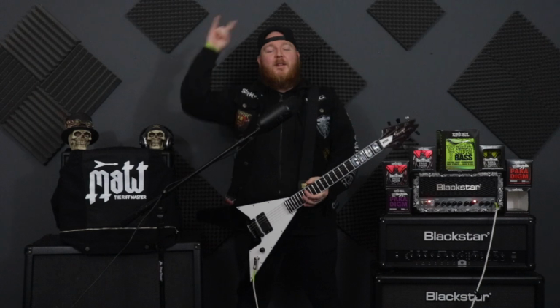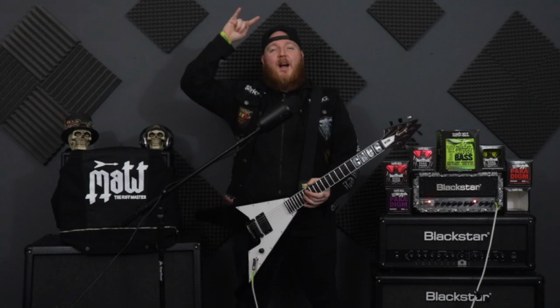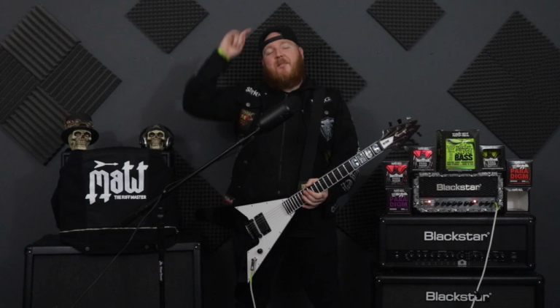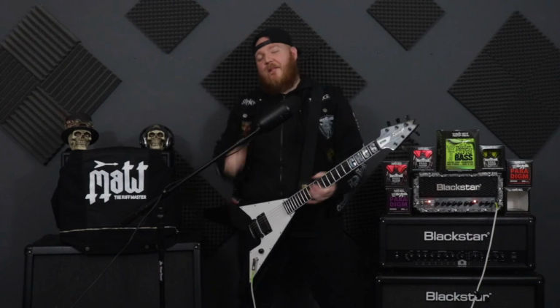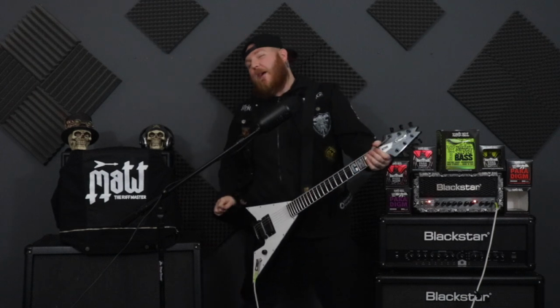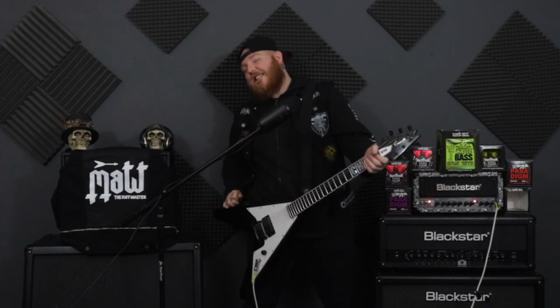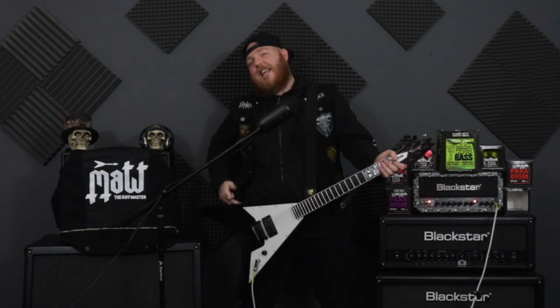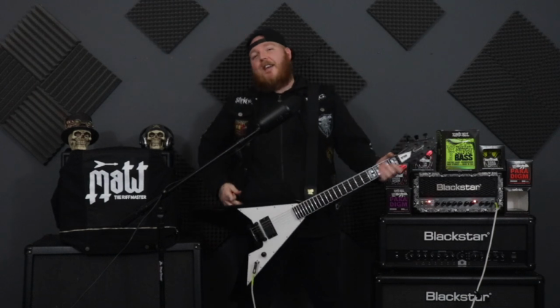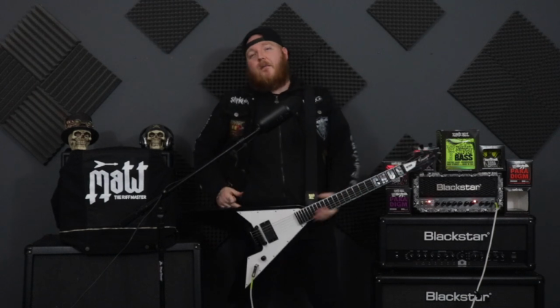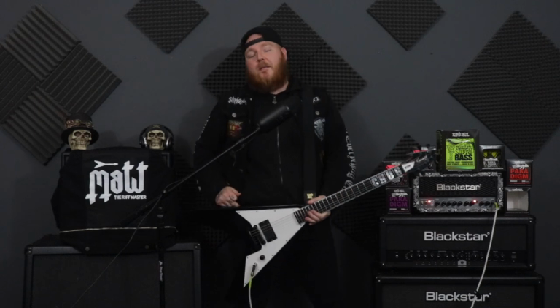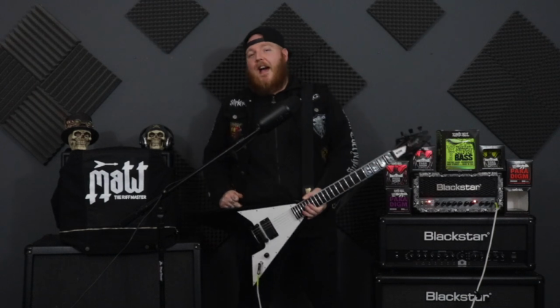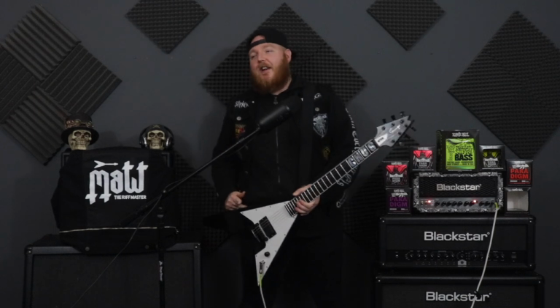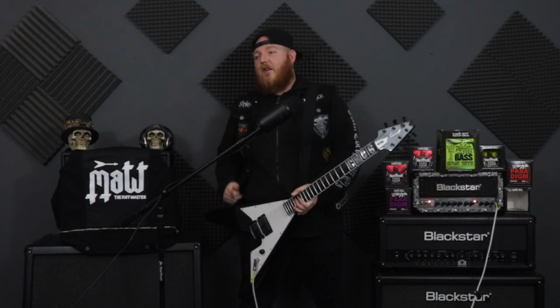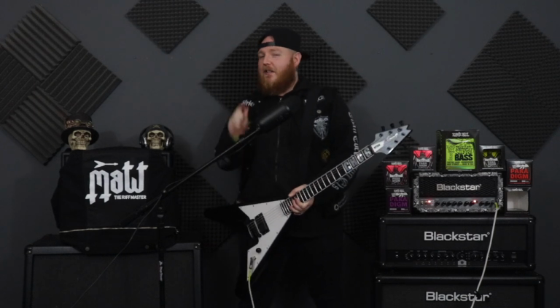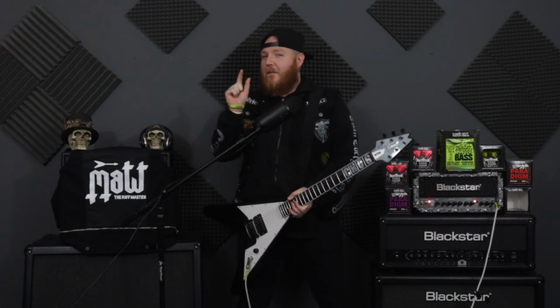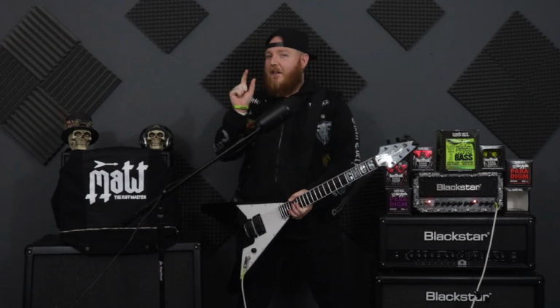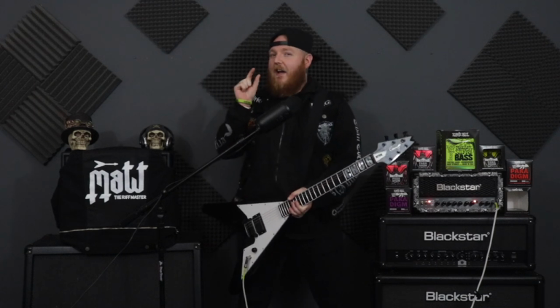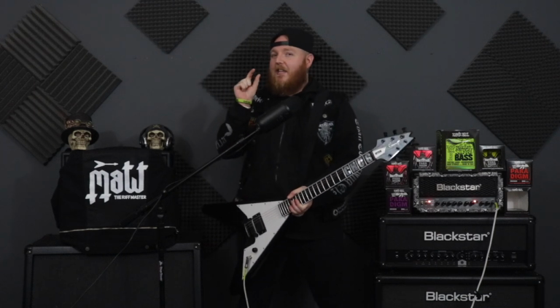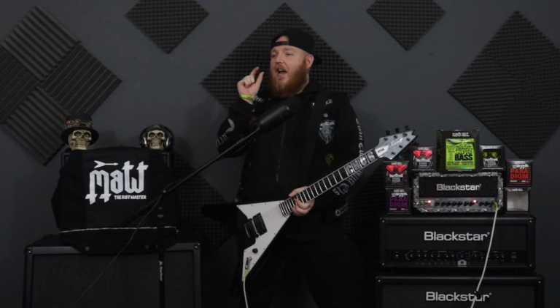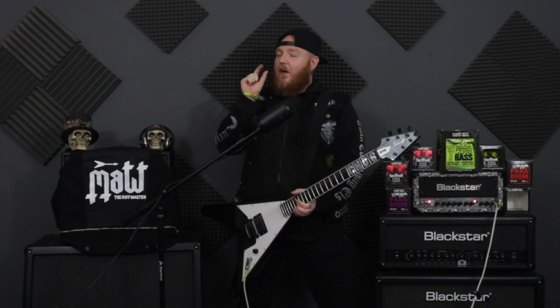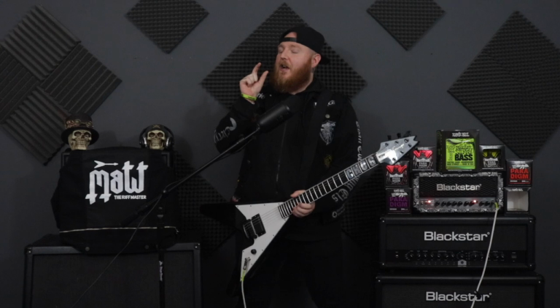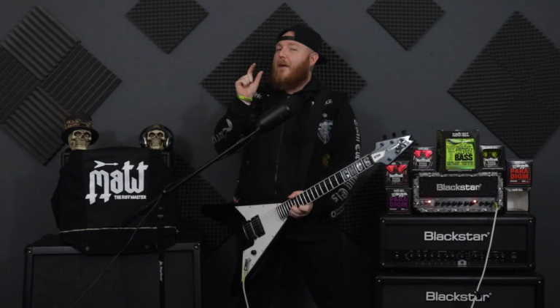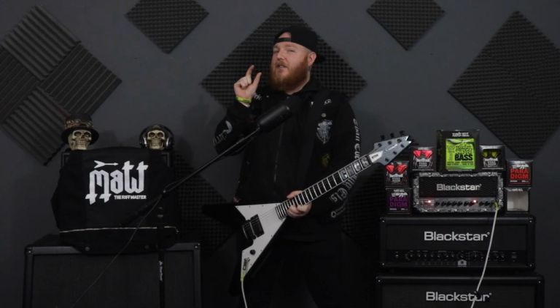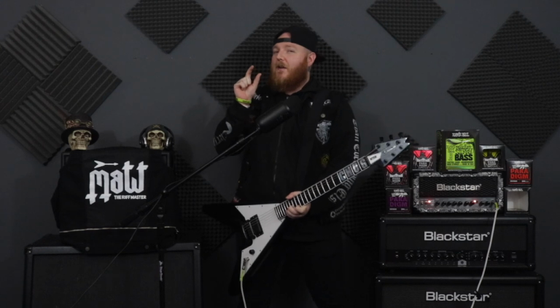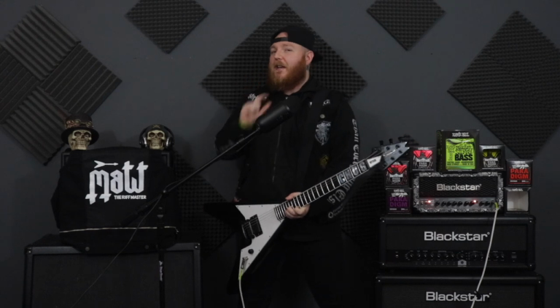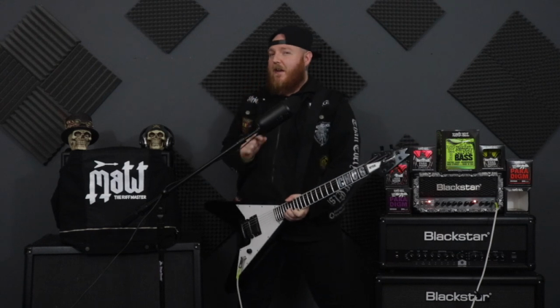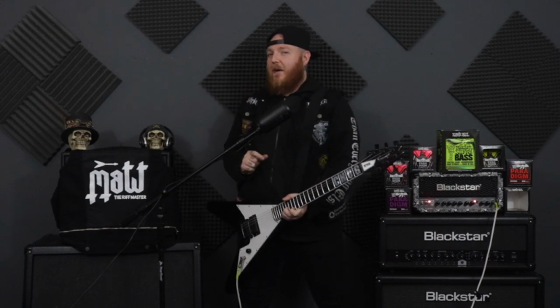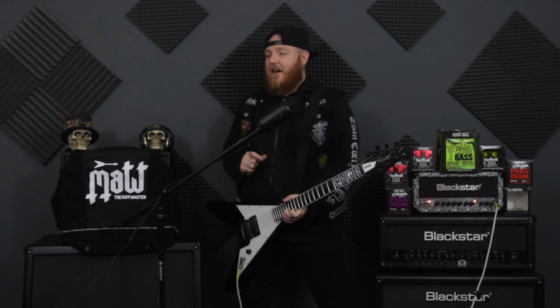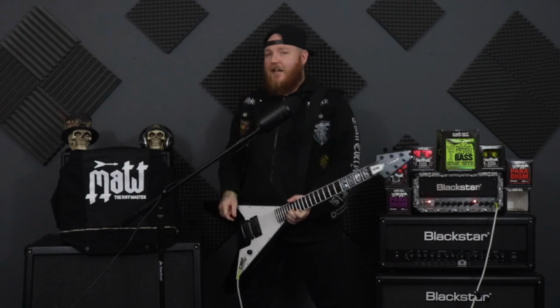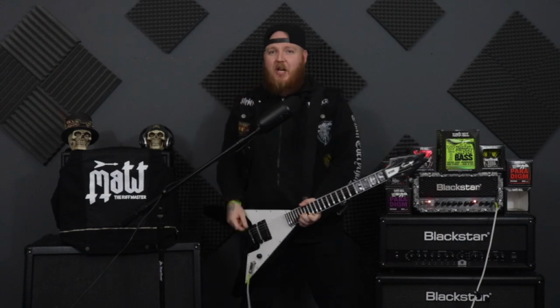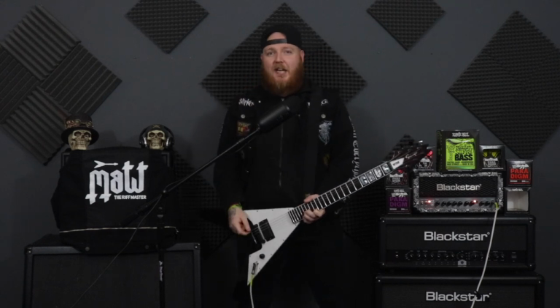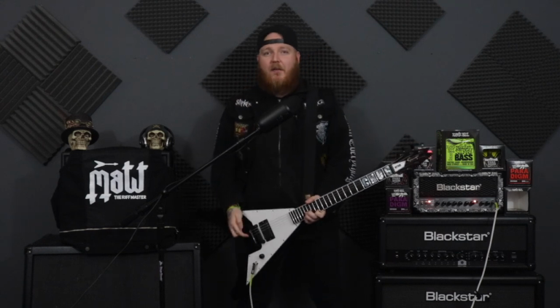What's up guys, Matt The Rhythm Mars here today. We're going to be having a little look at something that I've seen a lot of guitar players do, and I'm guilty of it myself, so let's check it out.